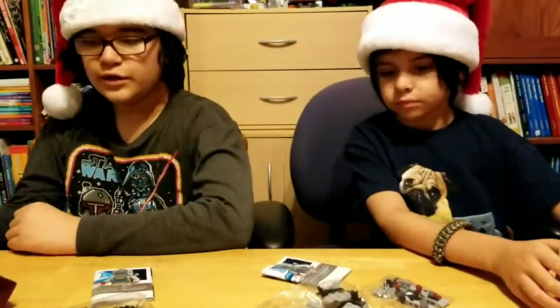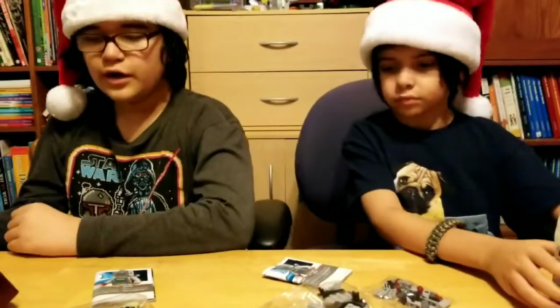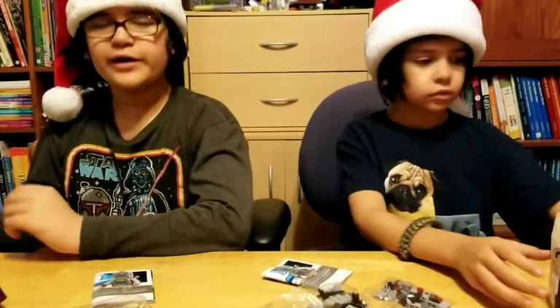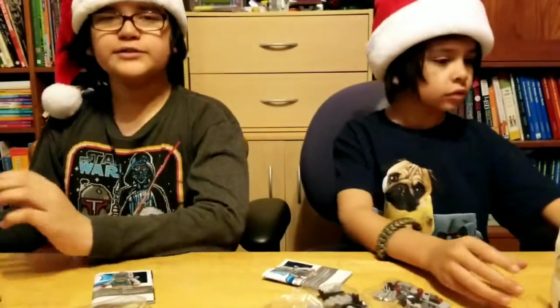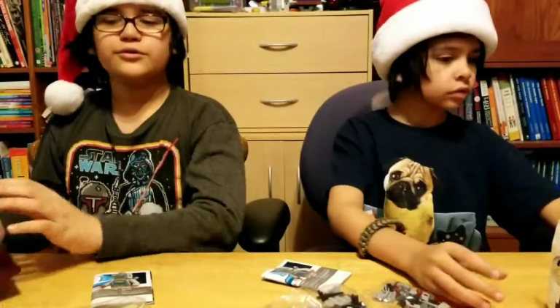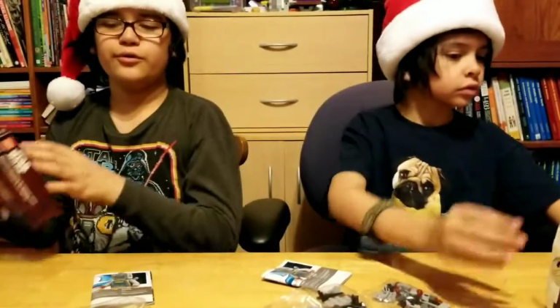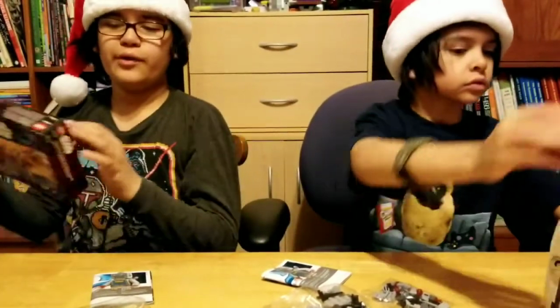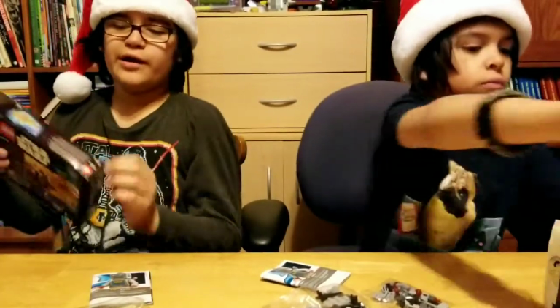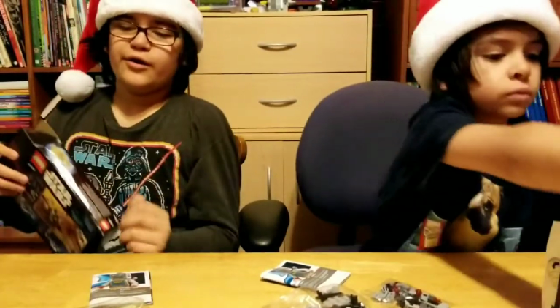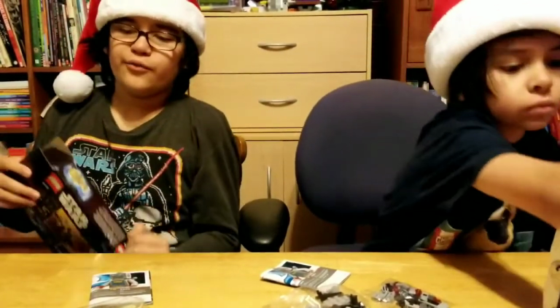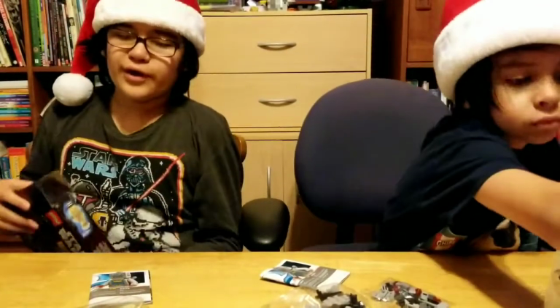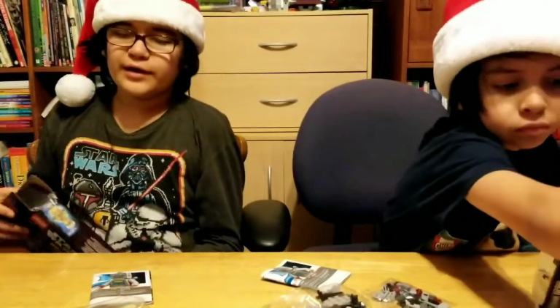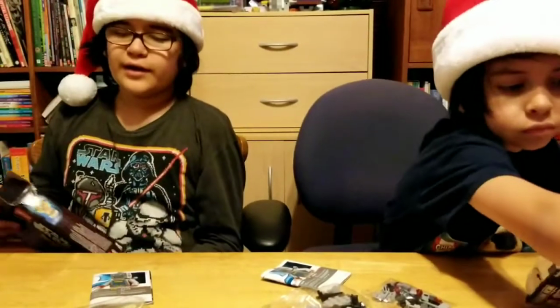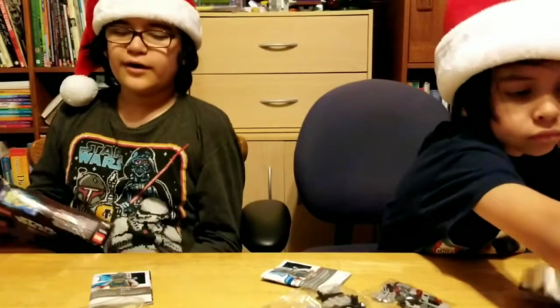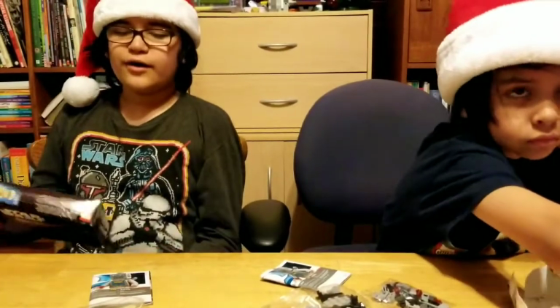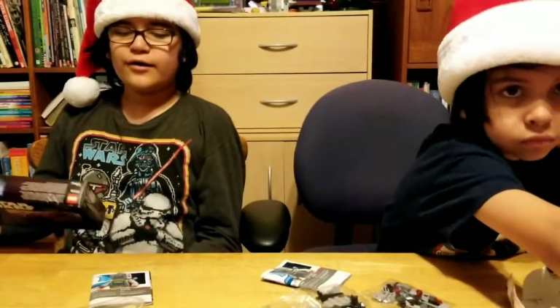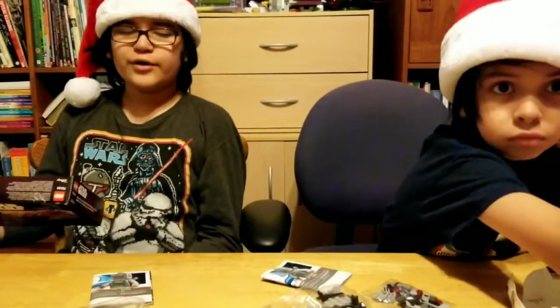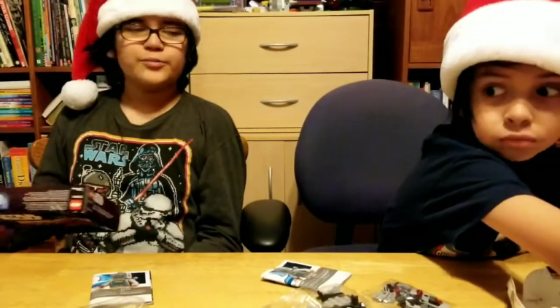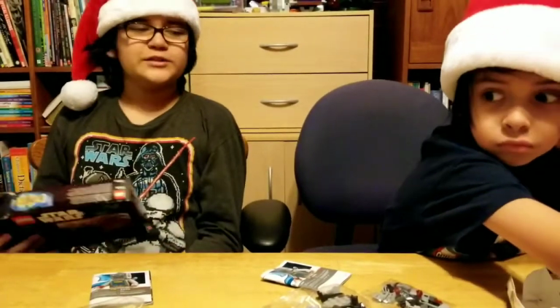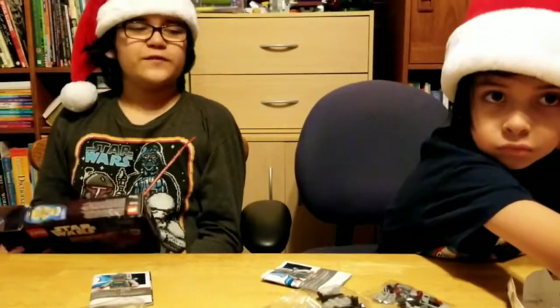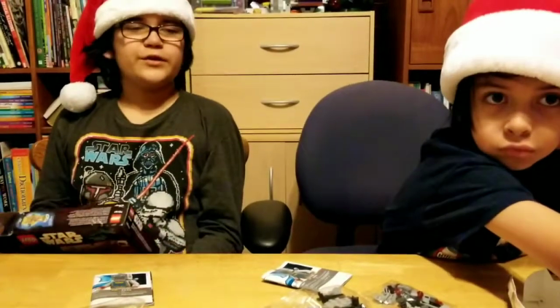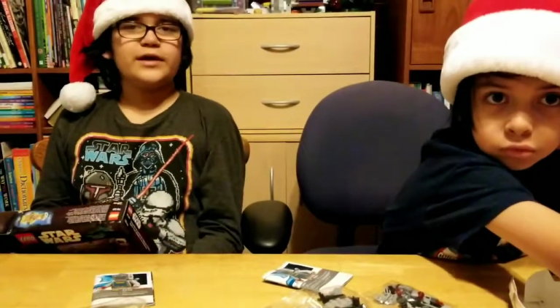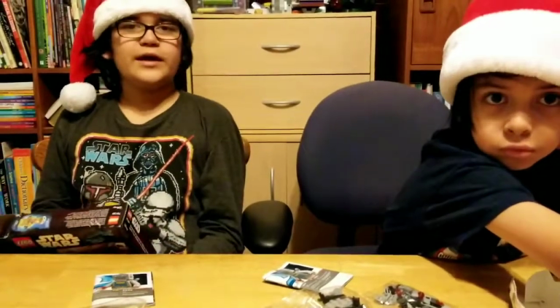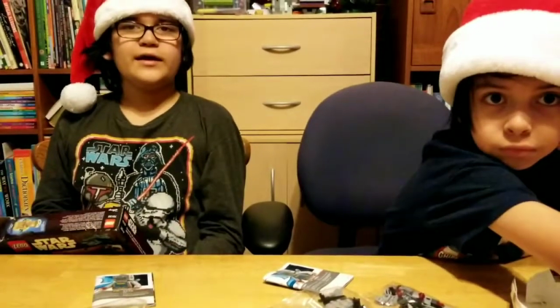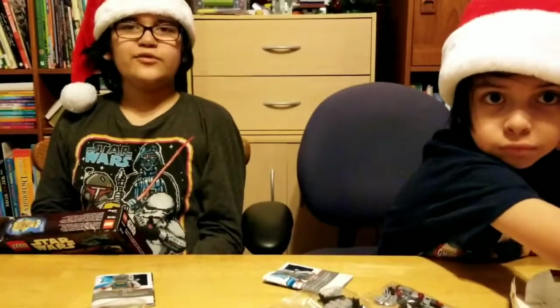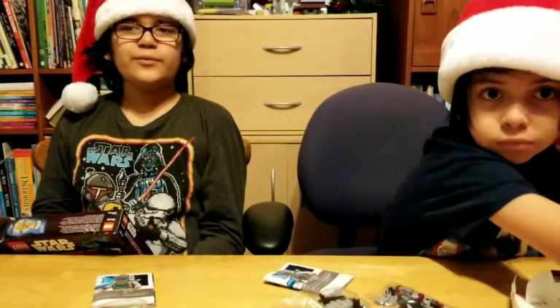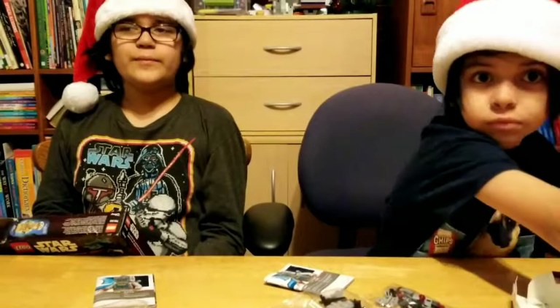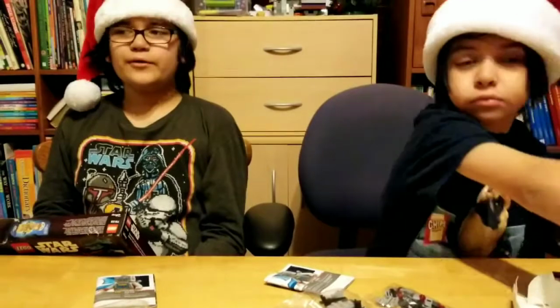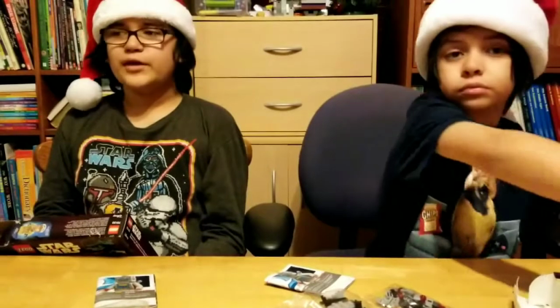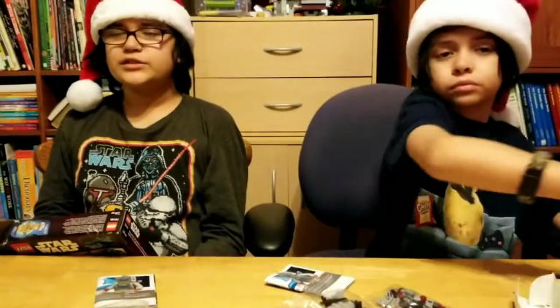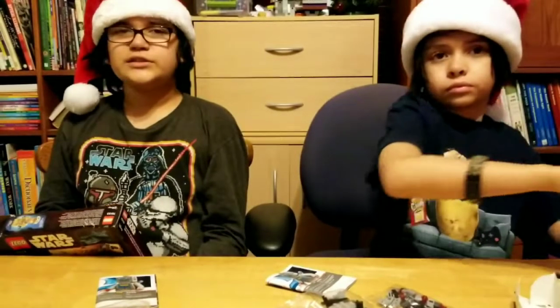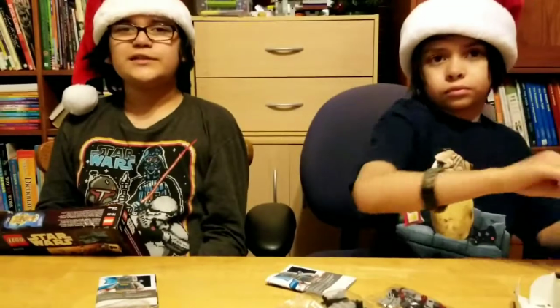Right now we're going to pause the video and we'll be back with you guys in just a second.